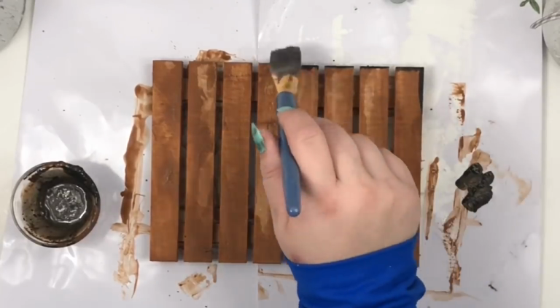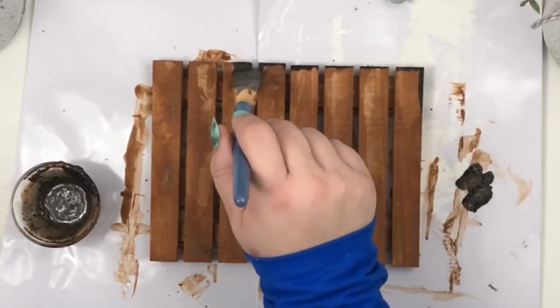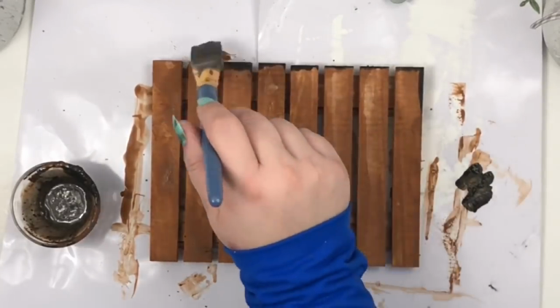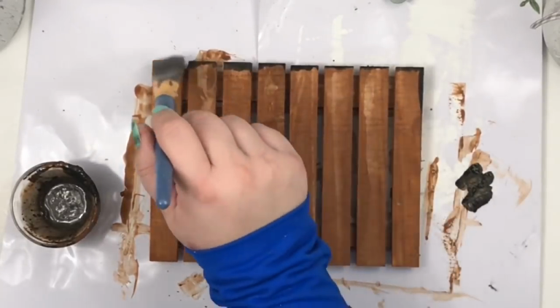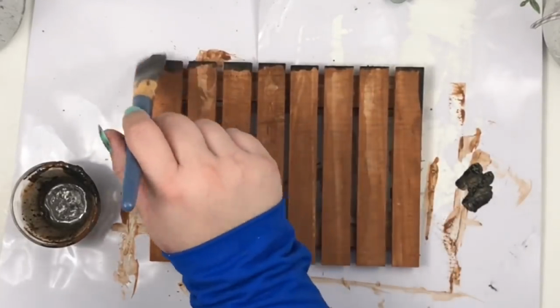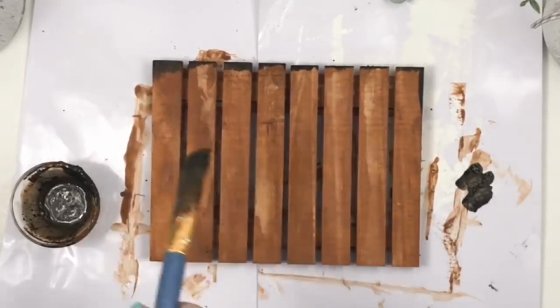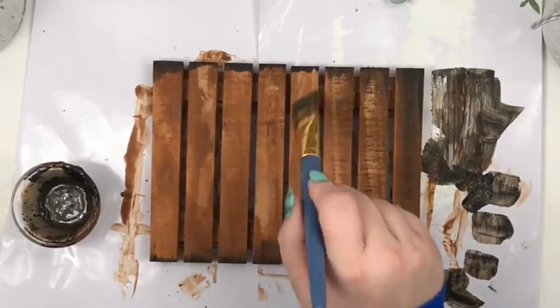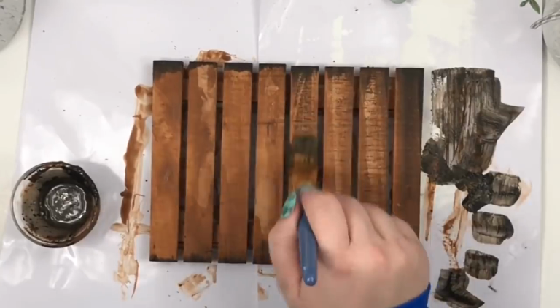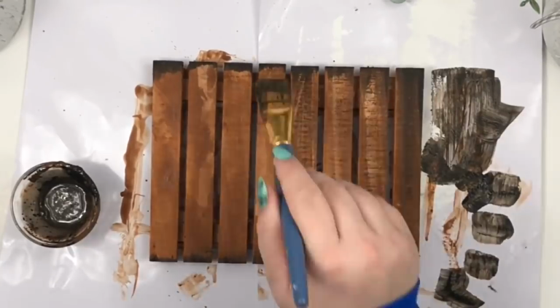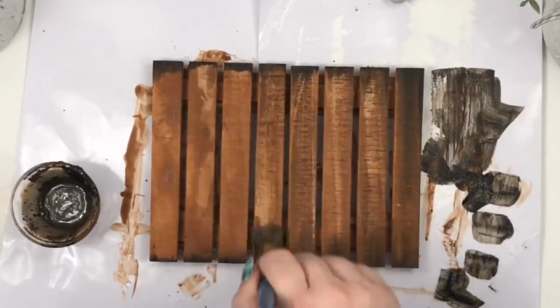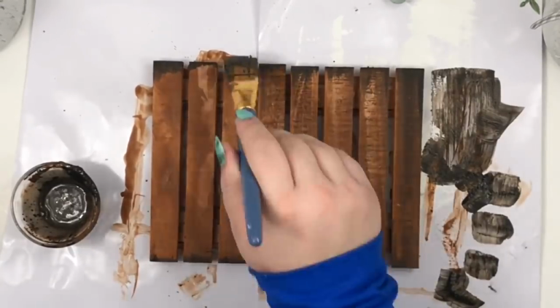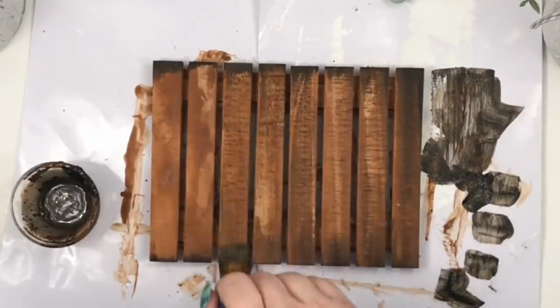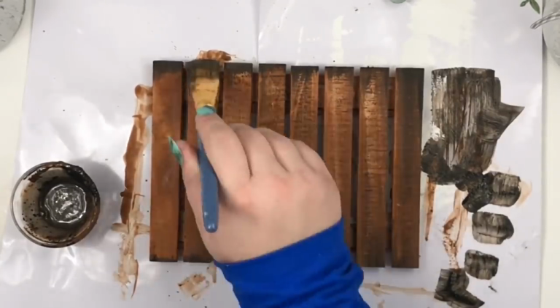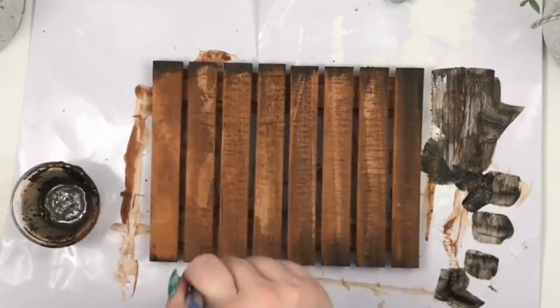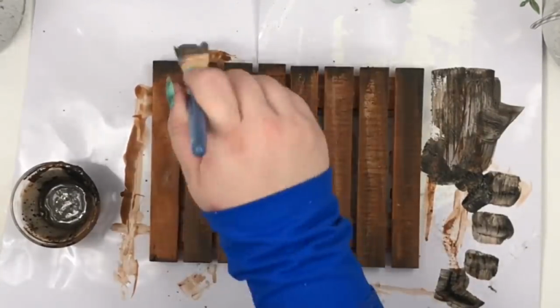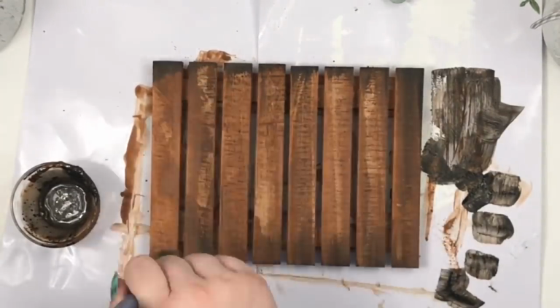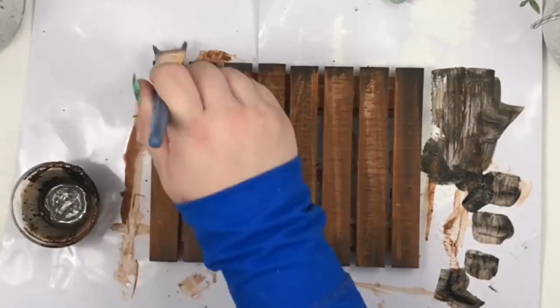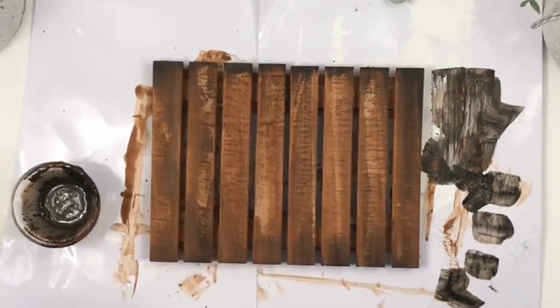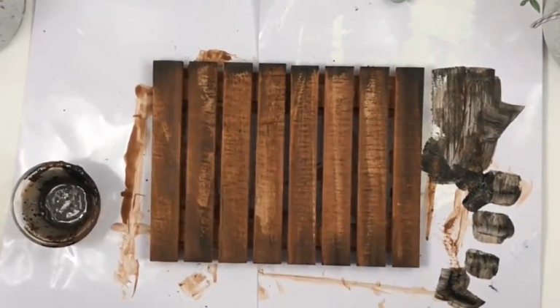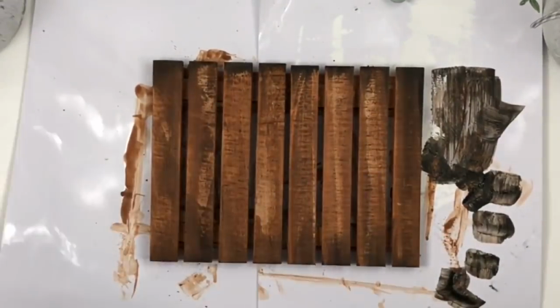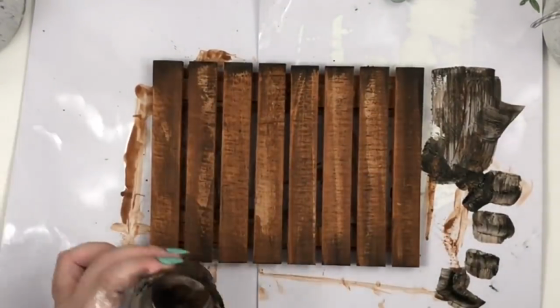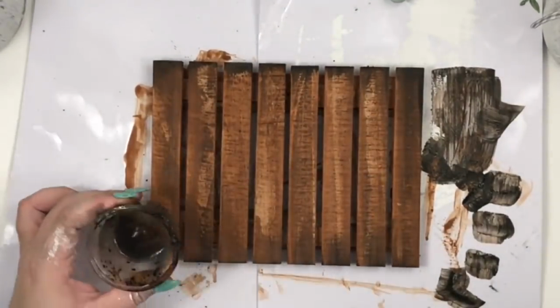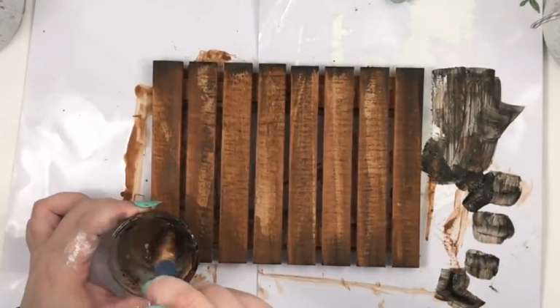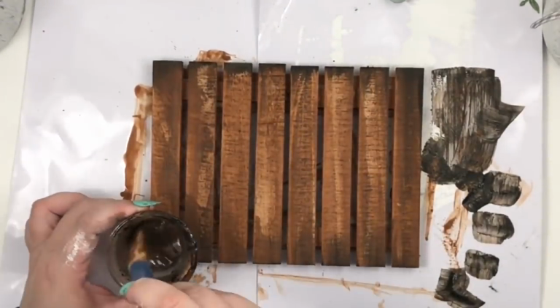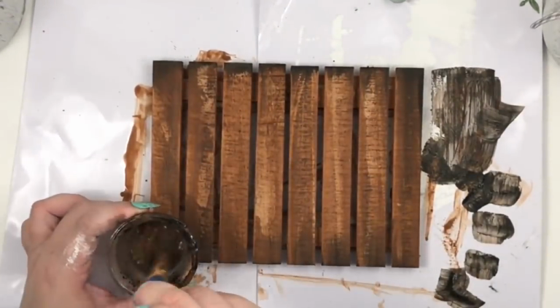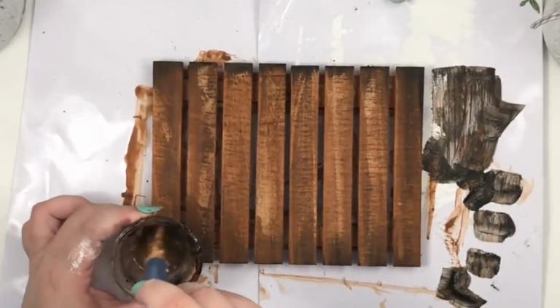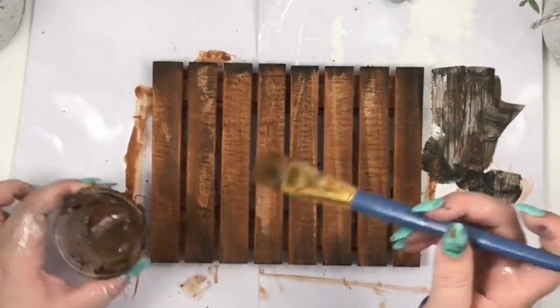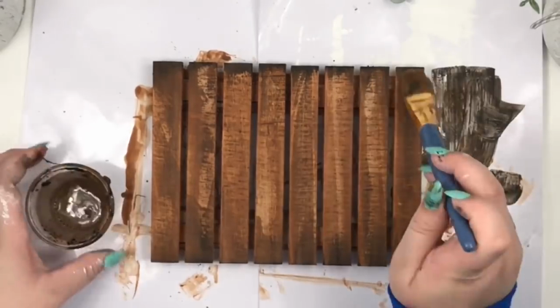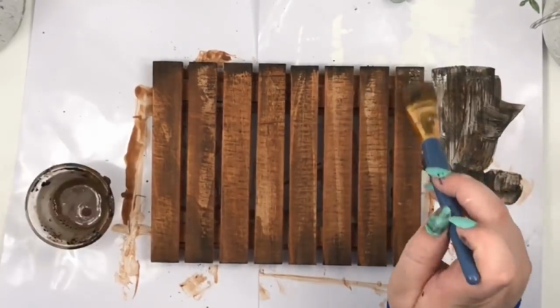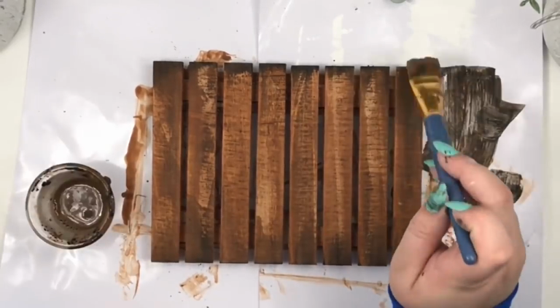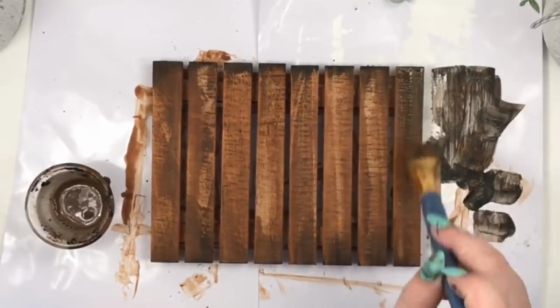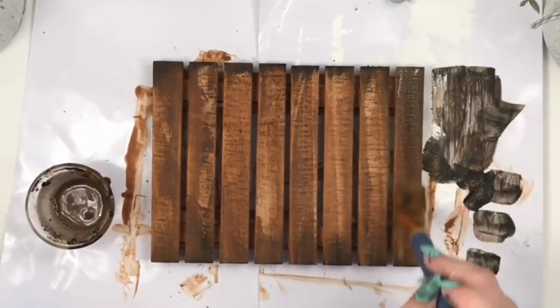To add more dimension, I mixed a little bit of water with black paint too, painted some areas, then went on top with the brown mix.